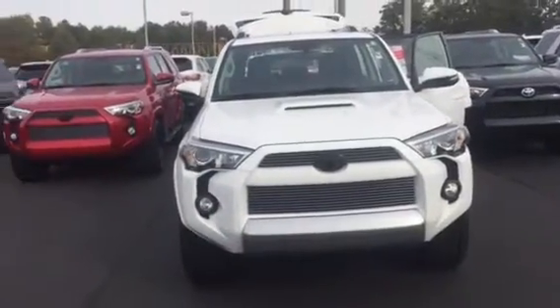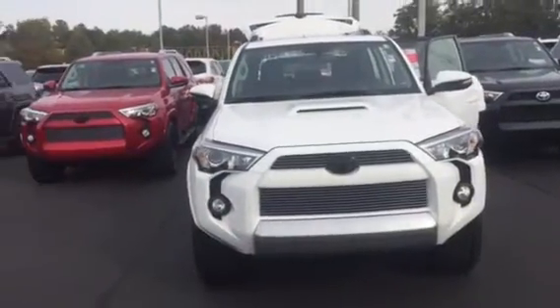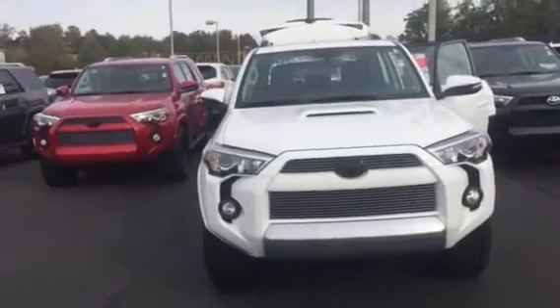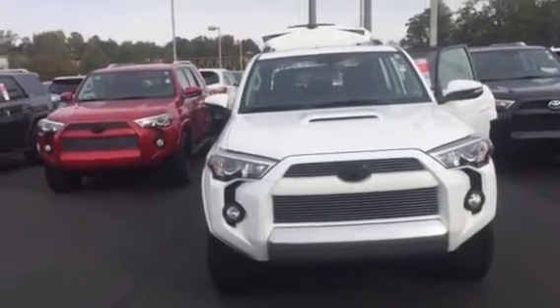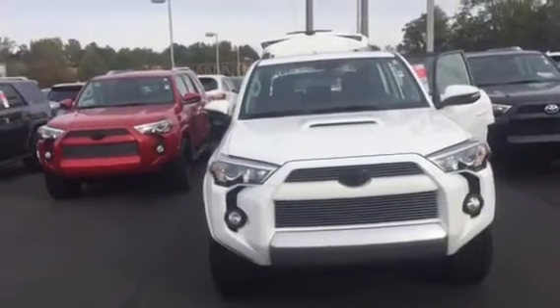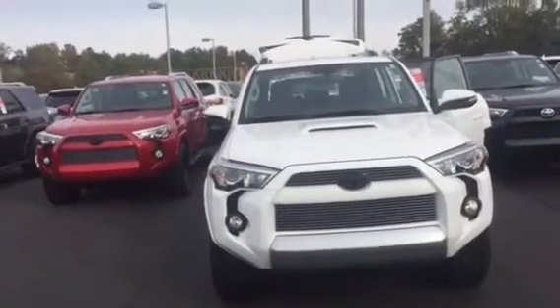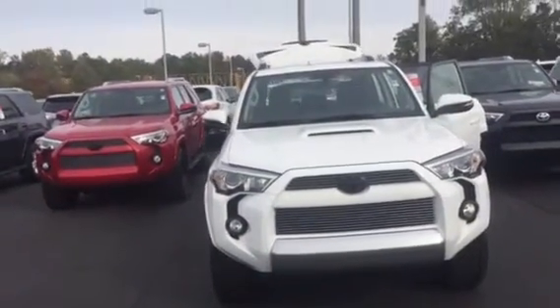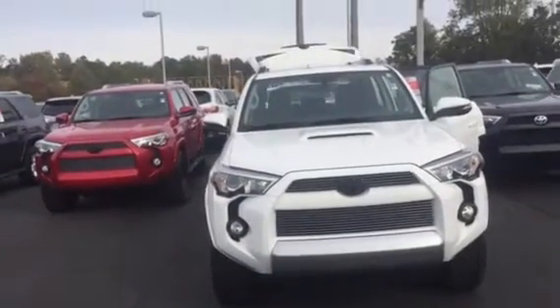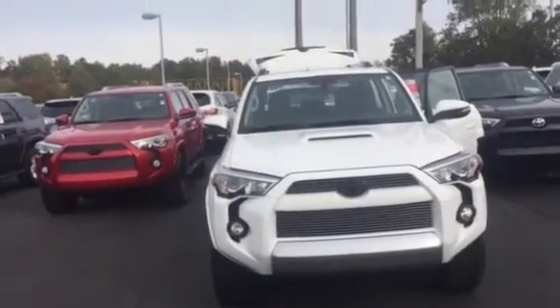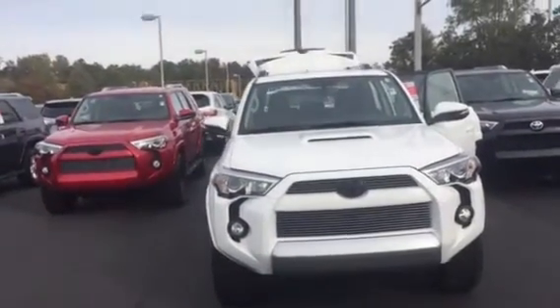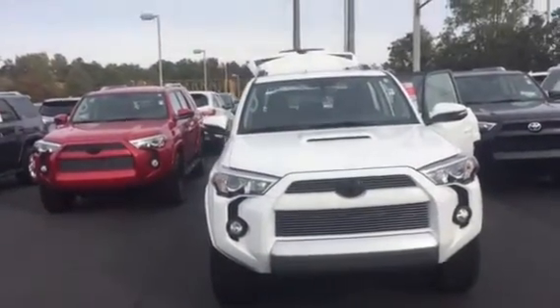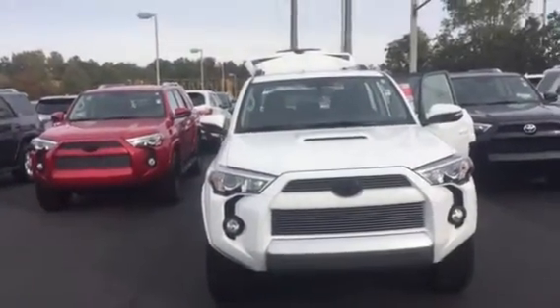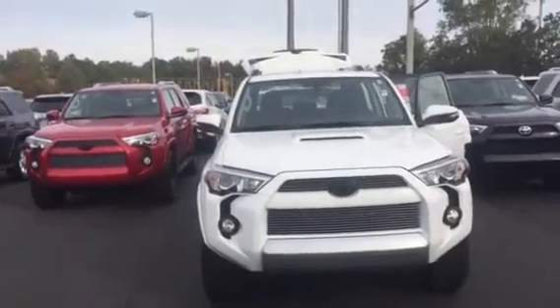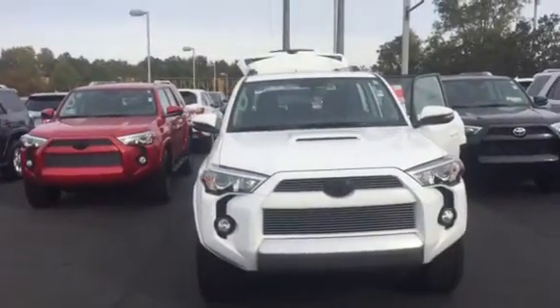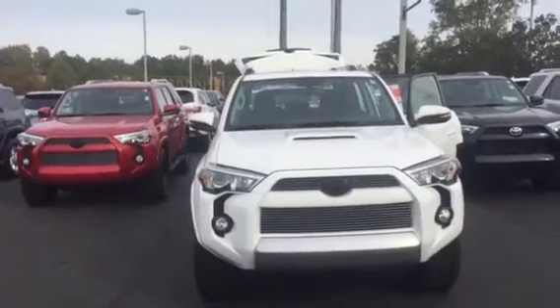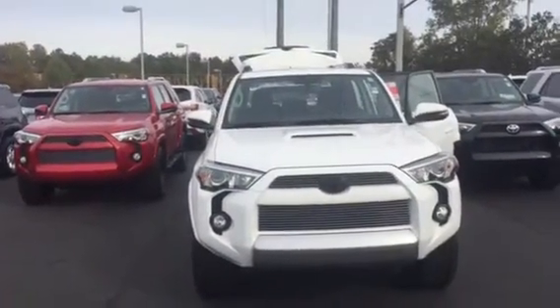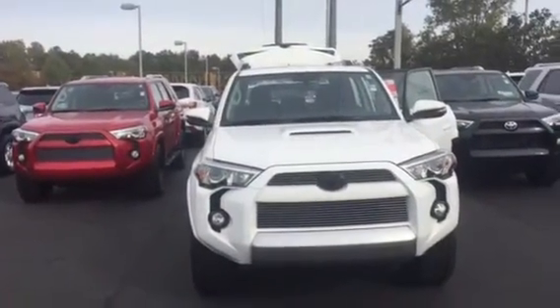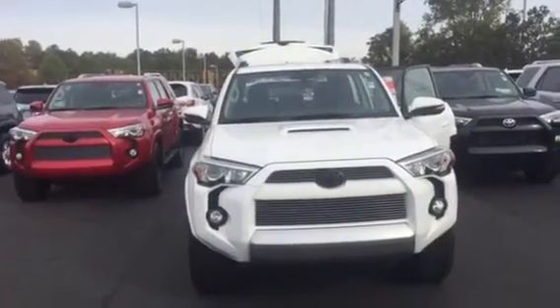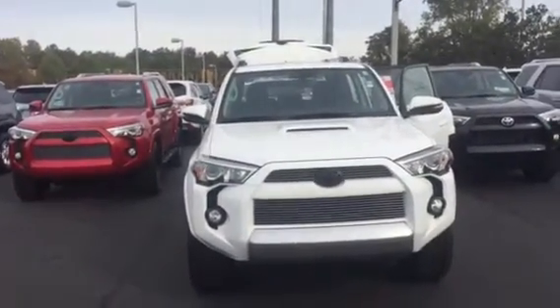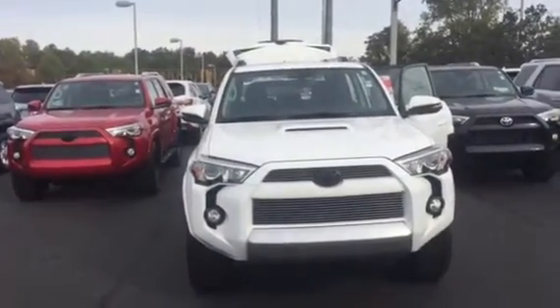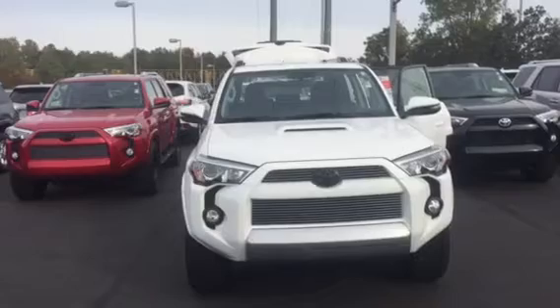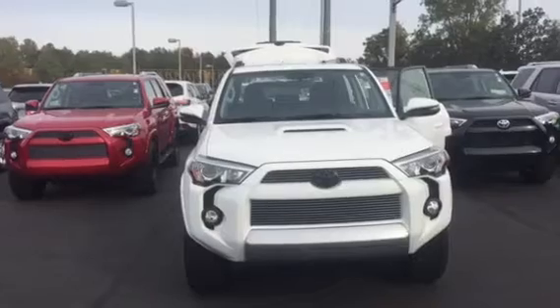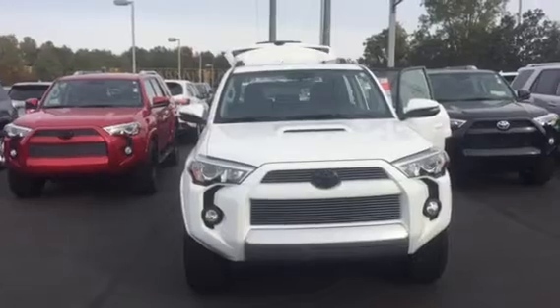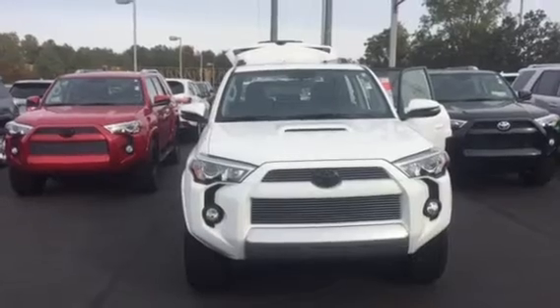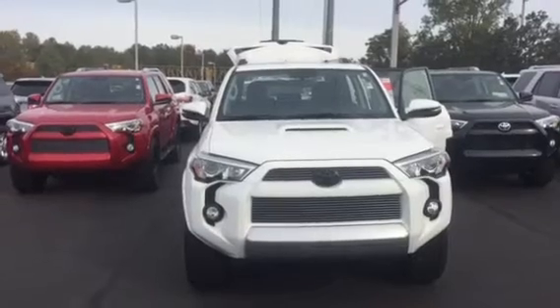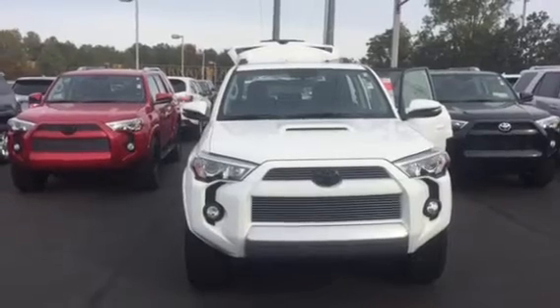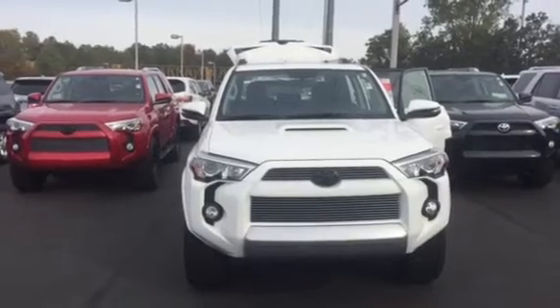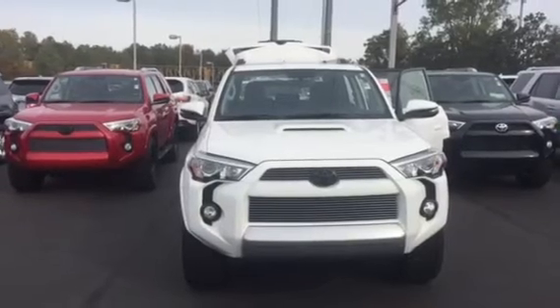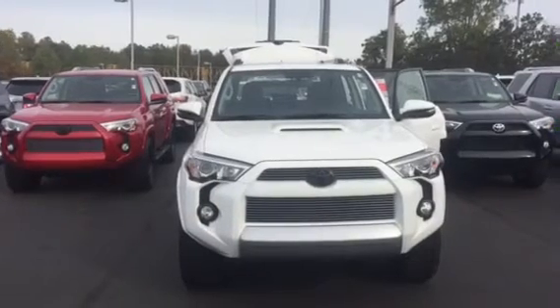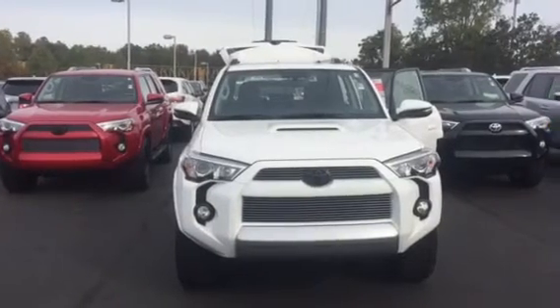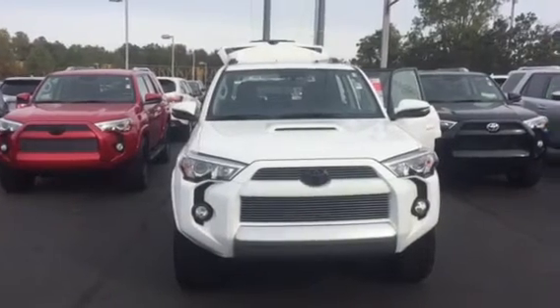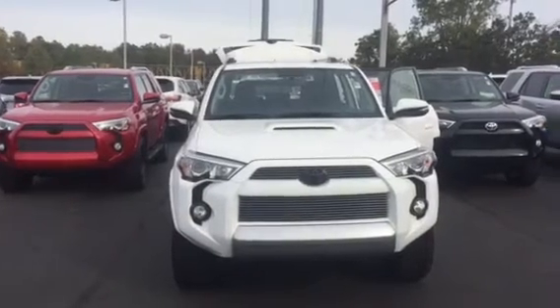Good morning, Sarah. This is Wanda with Green's Toyota doing a short walk-around on the 2016 4Runner.